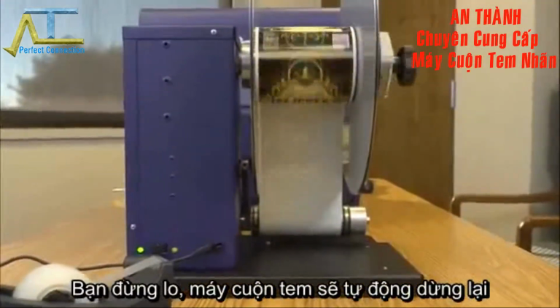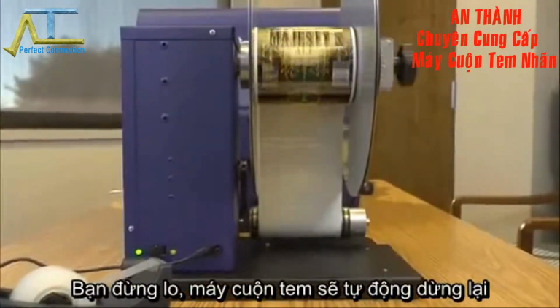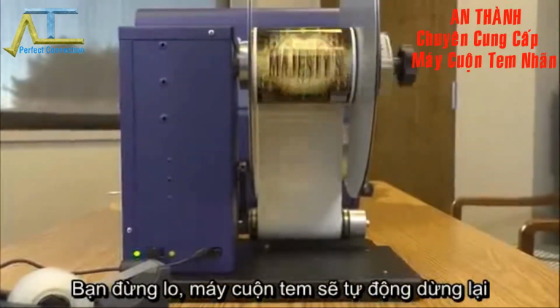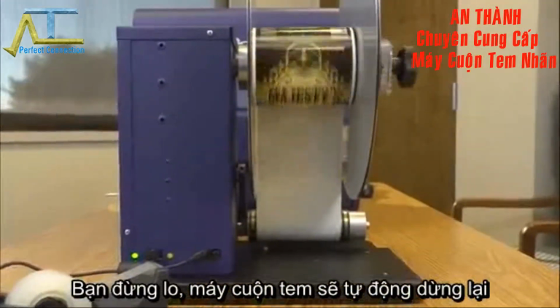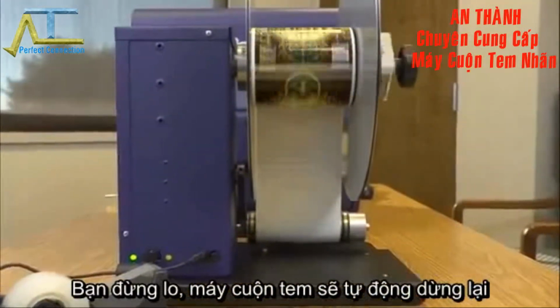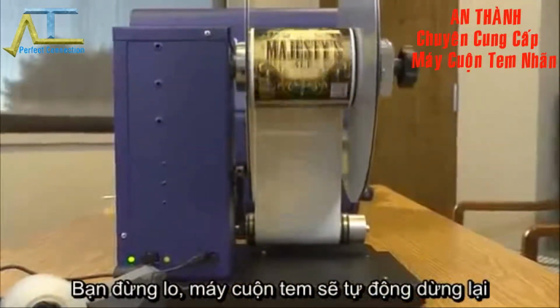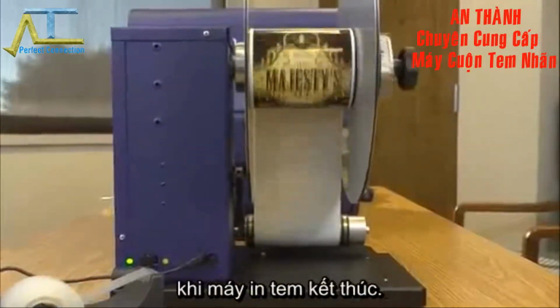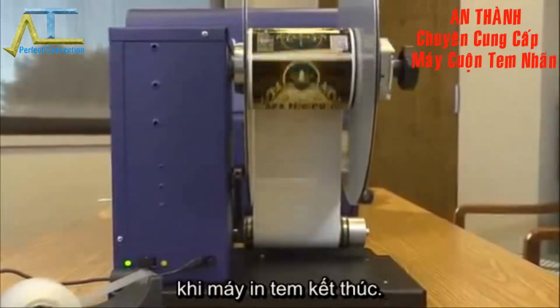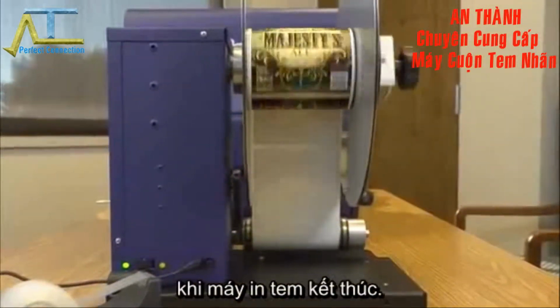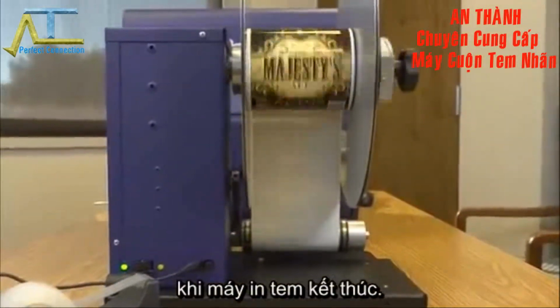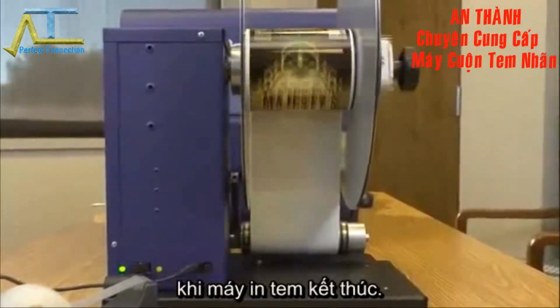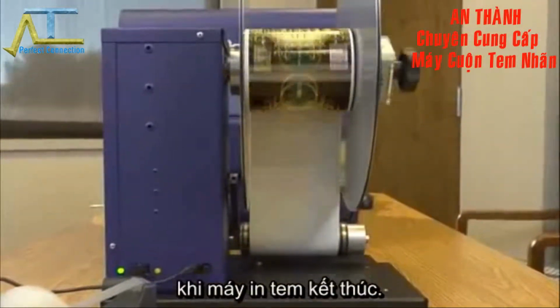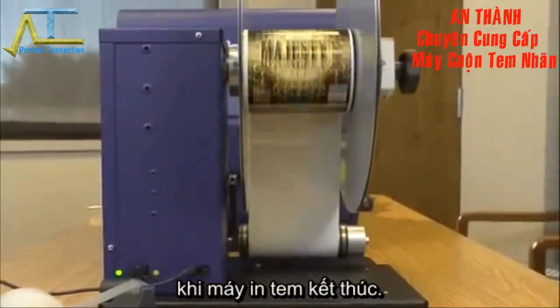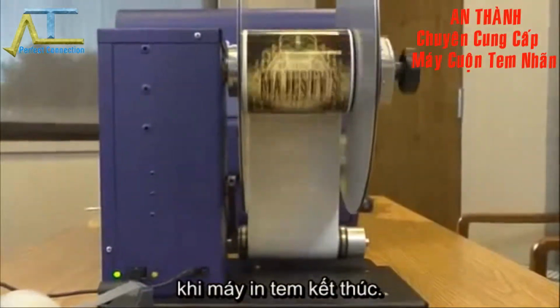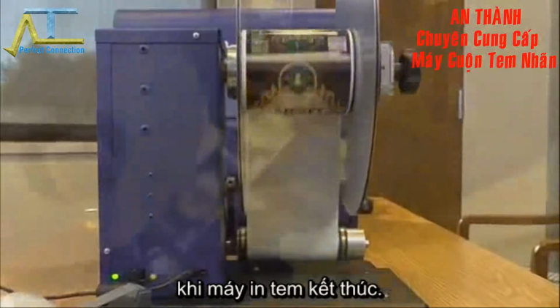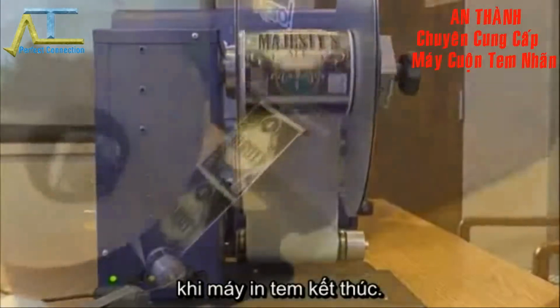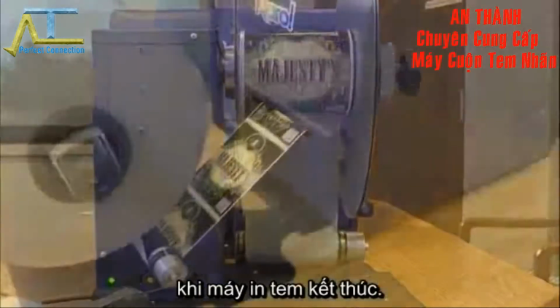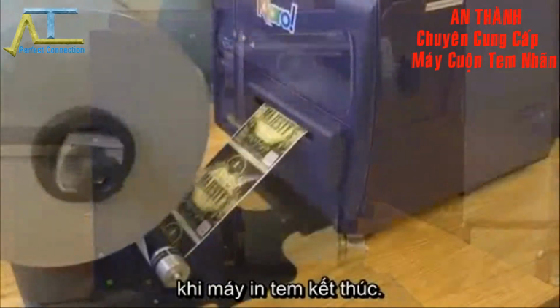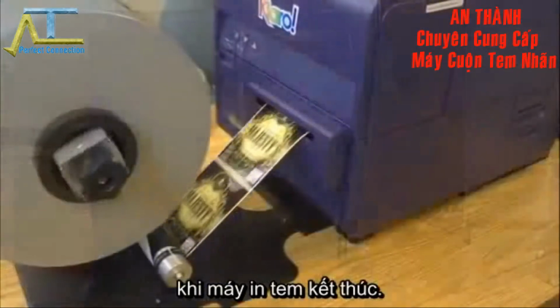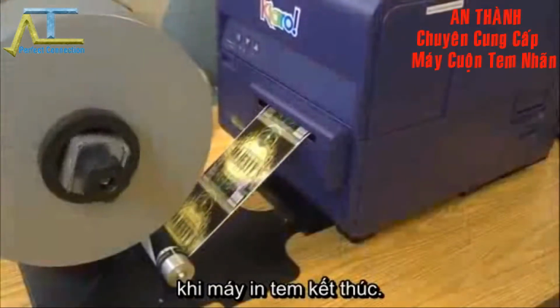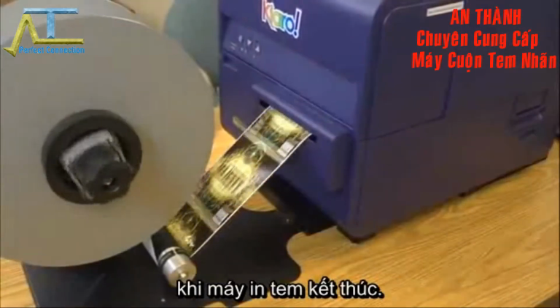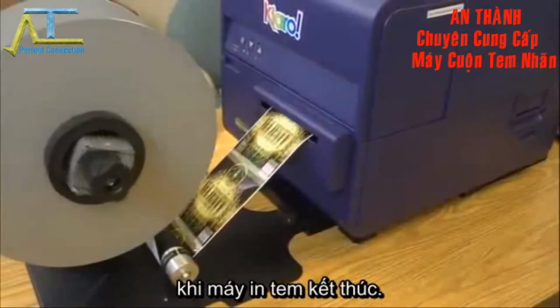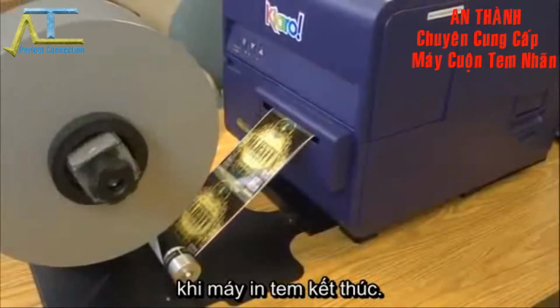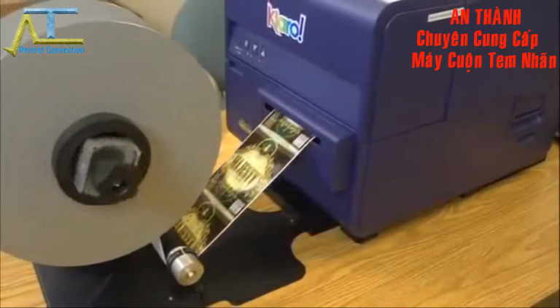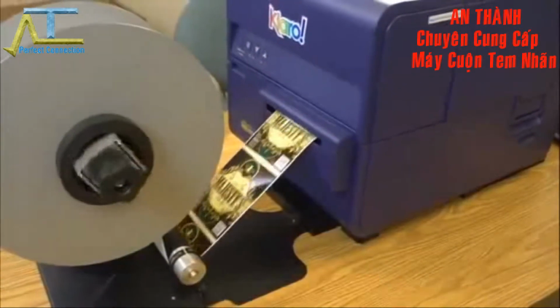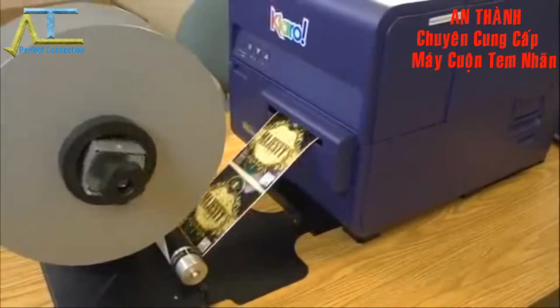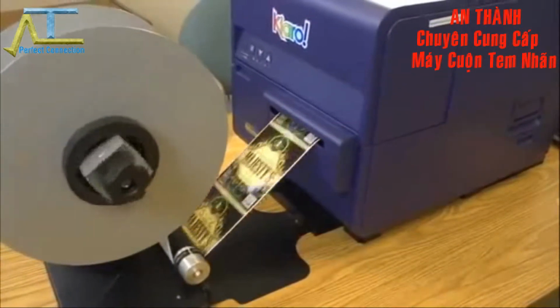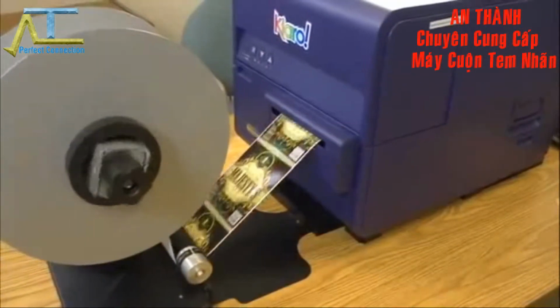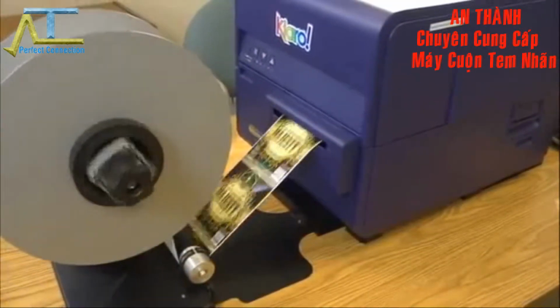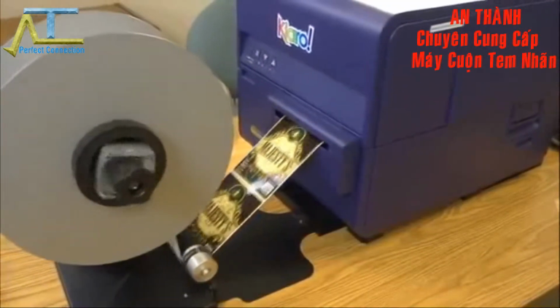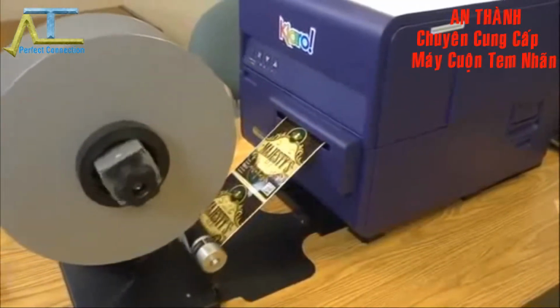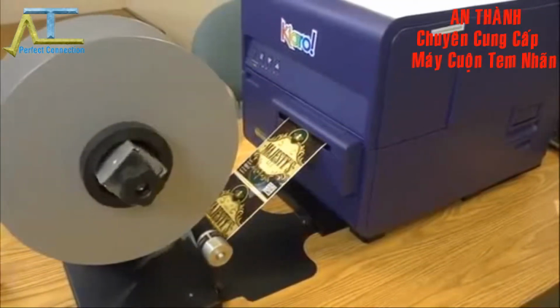The rewinder will stop itself when the printer stops advancing media or when the printer is out of media.